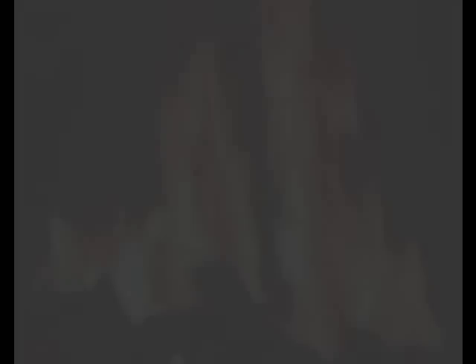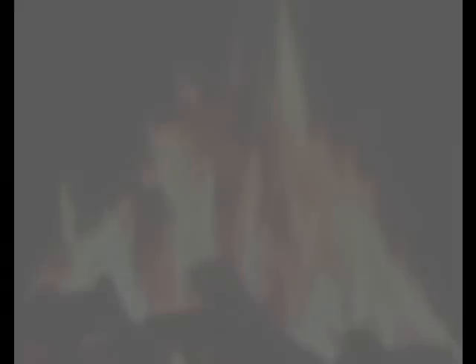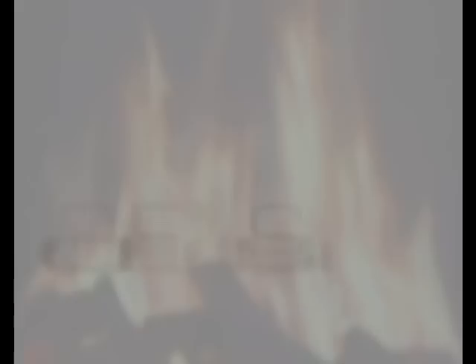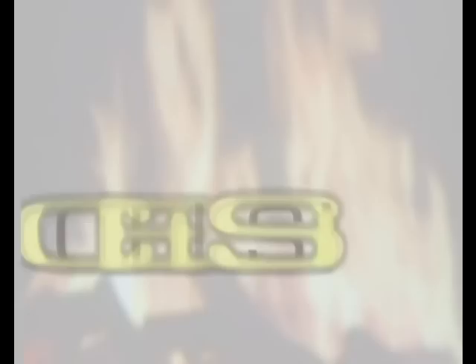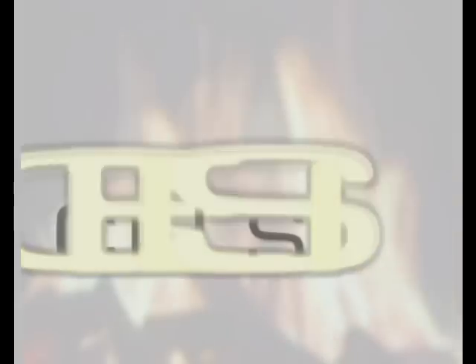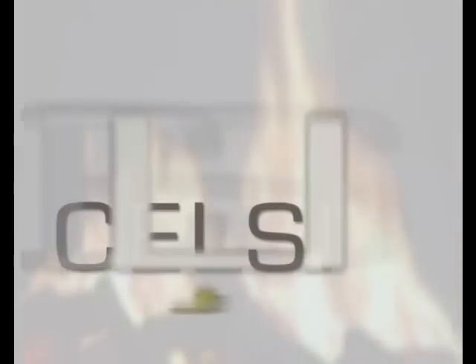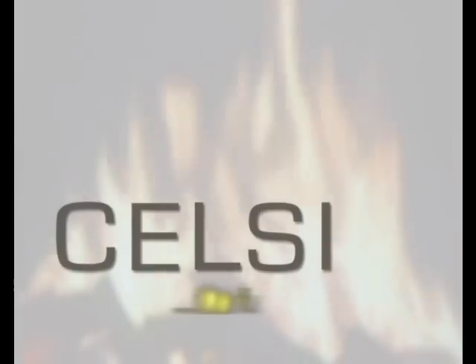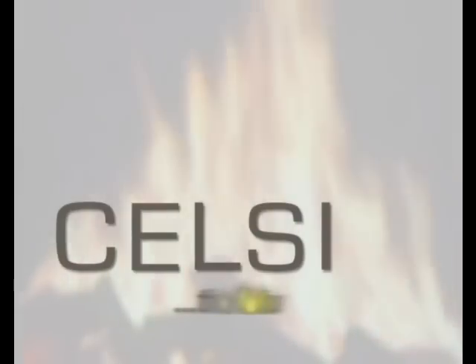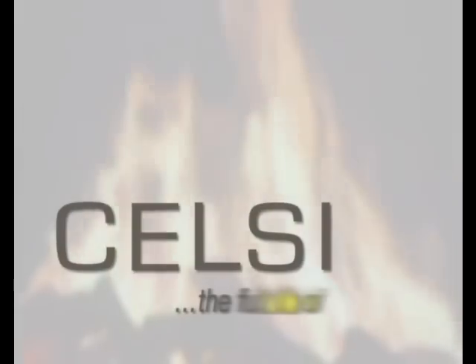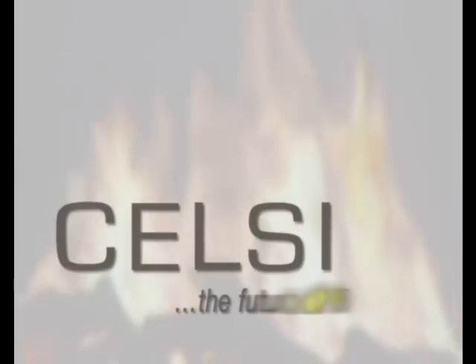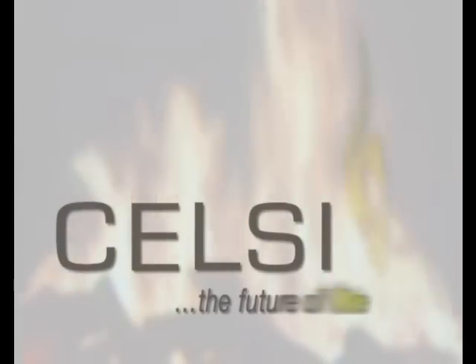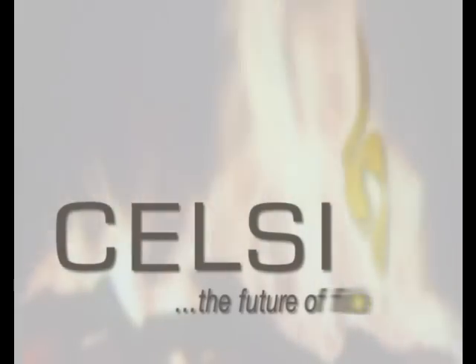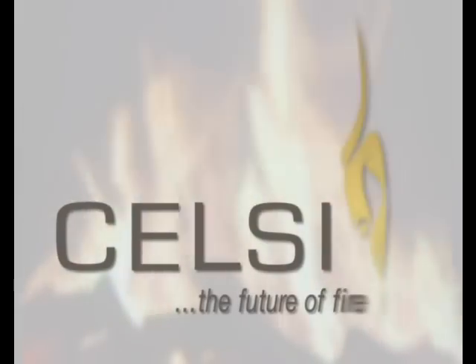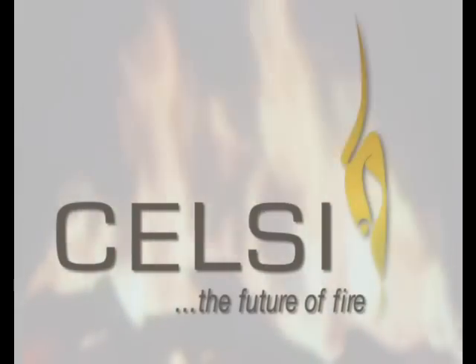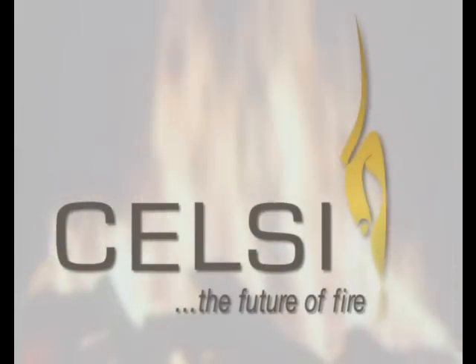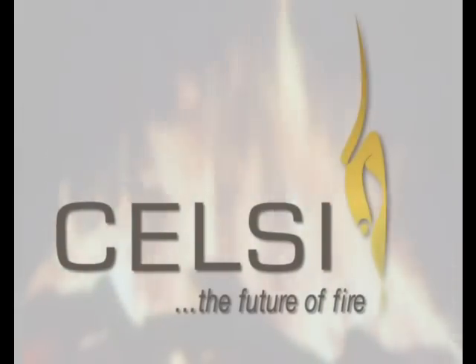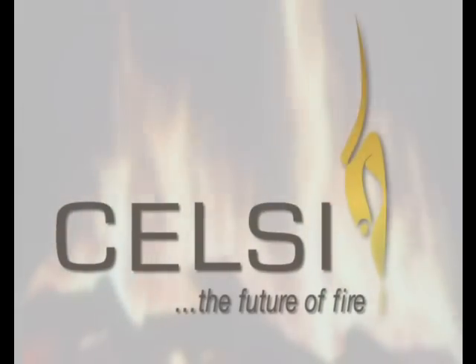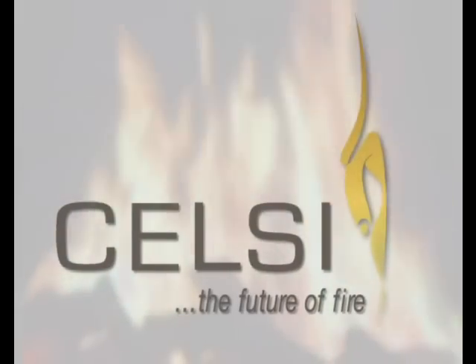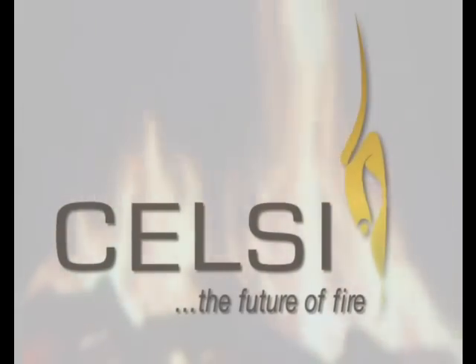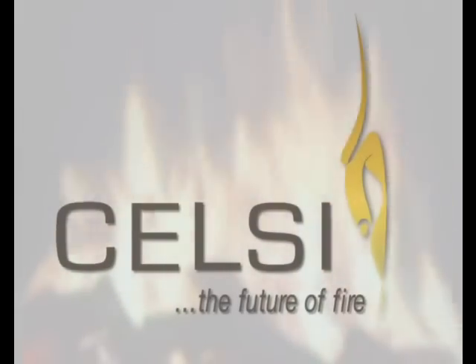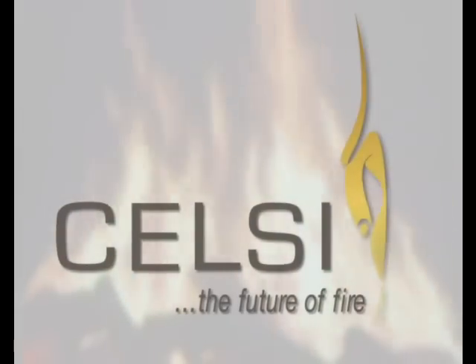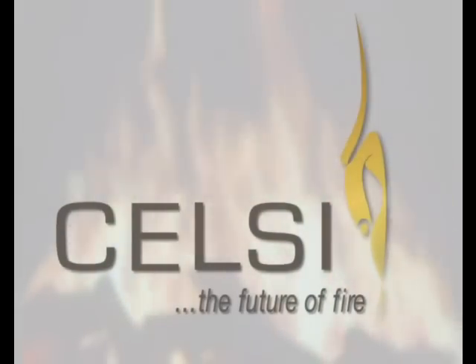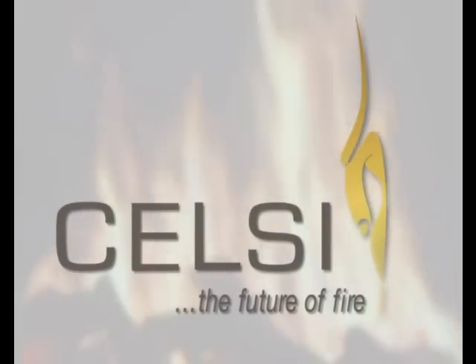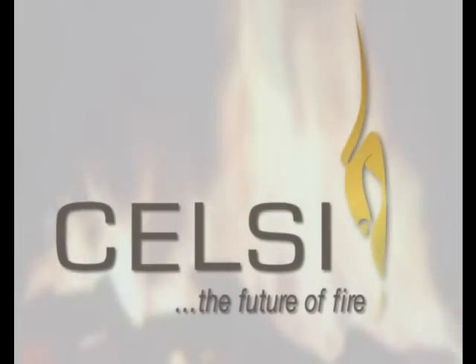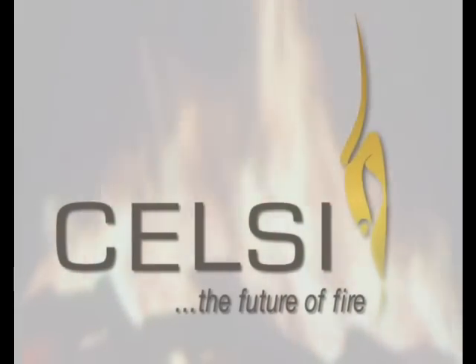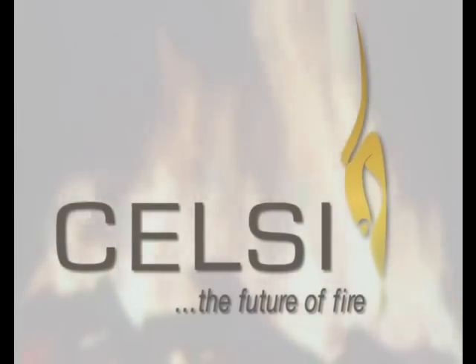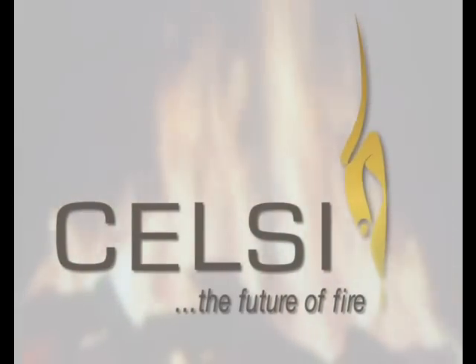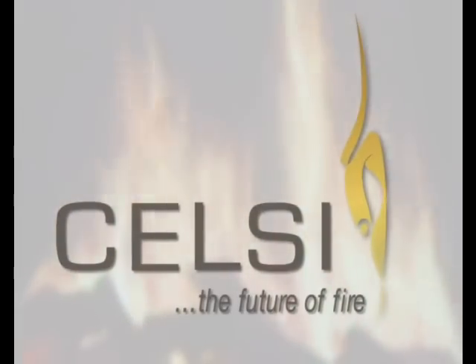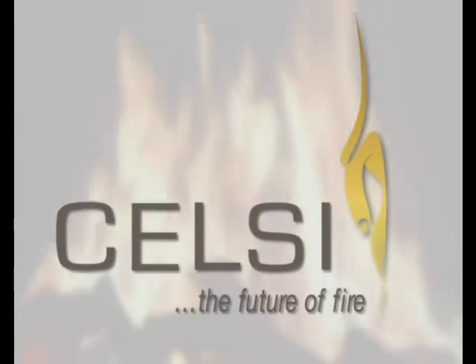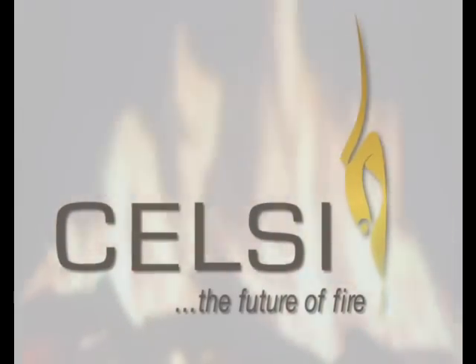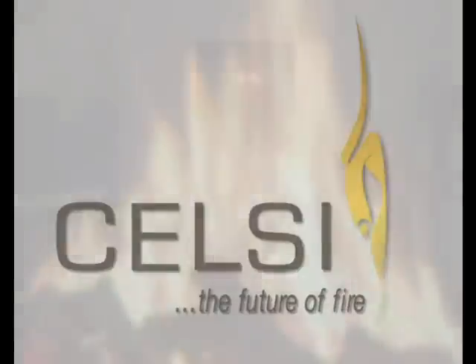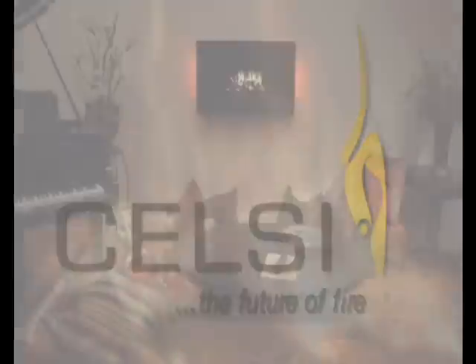We would like to introduce you to the future of fire. Celsi Electric Fireplaces.